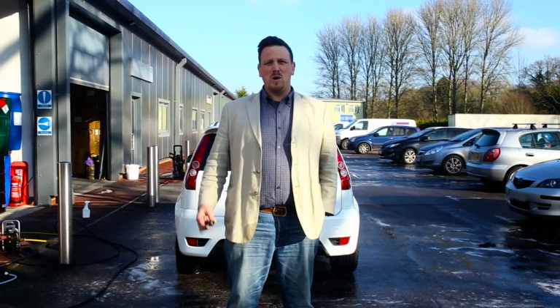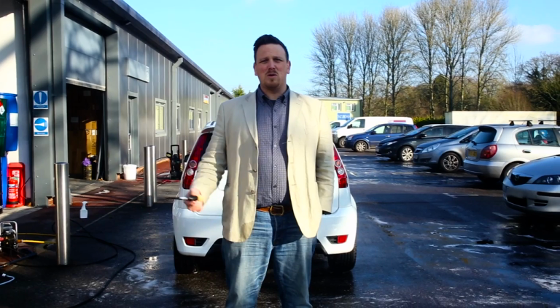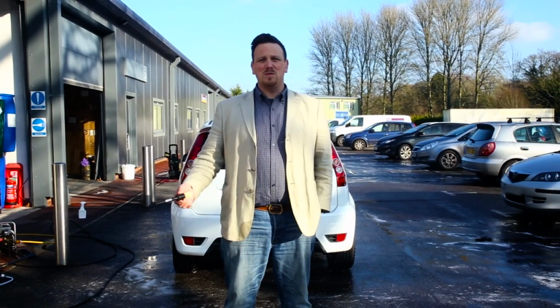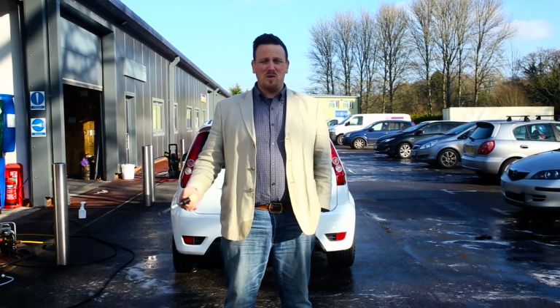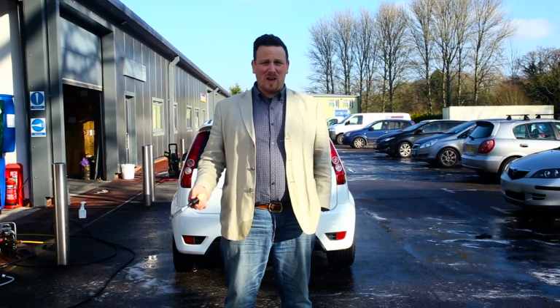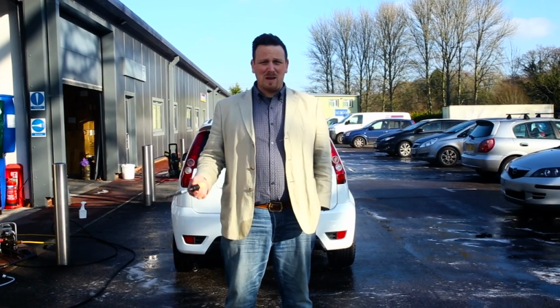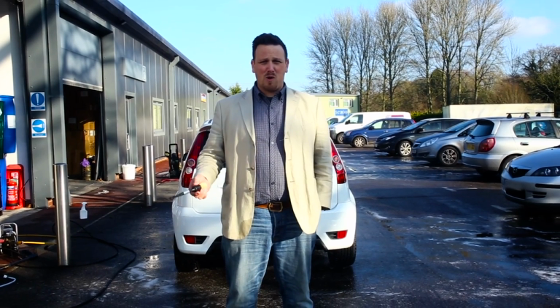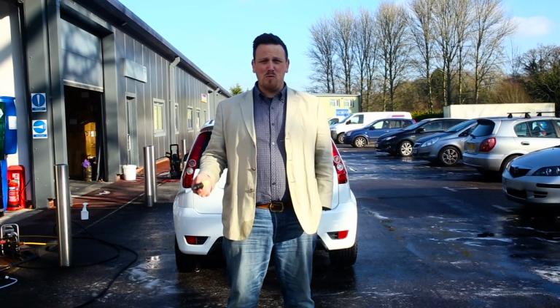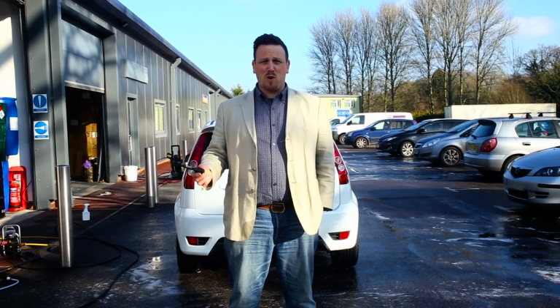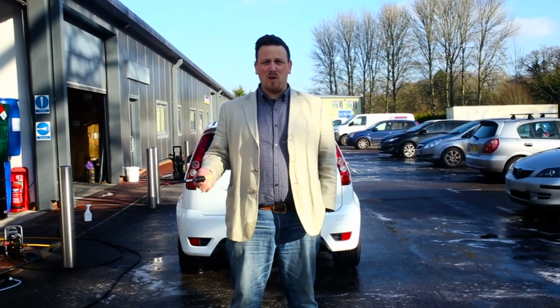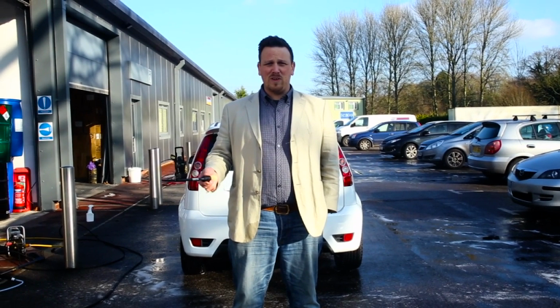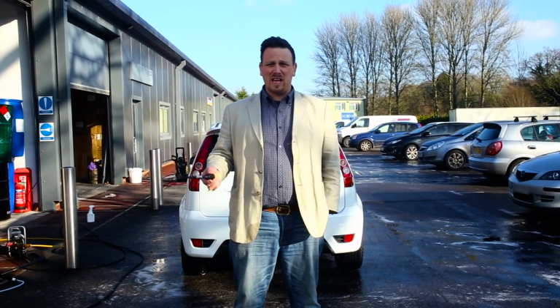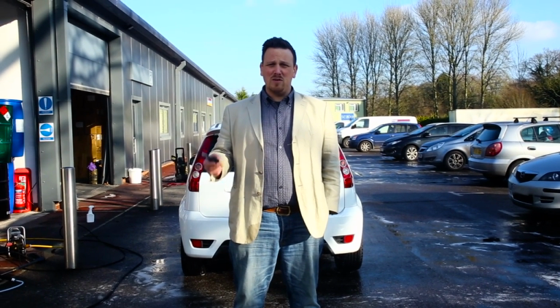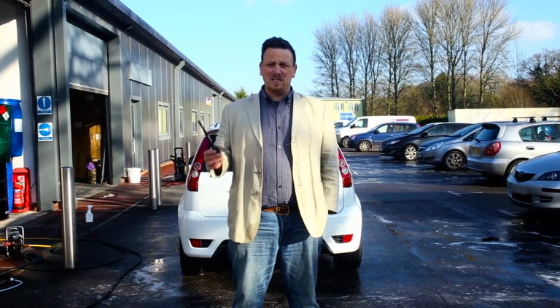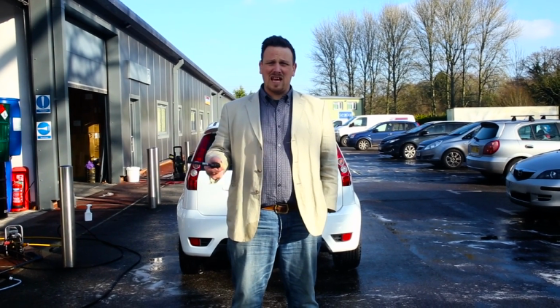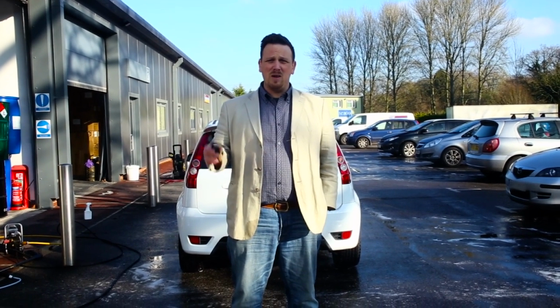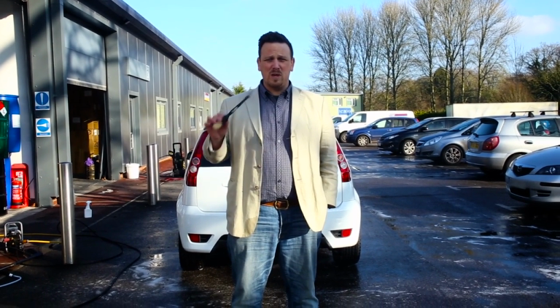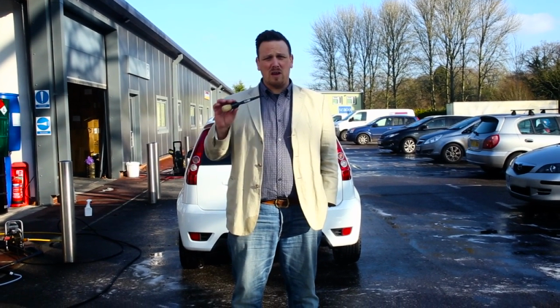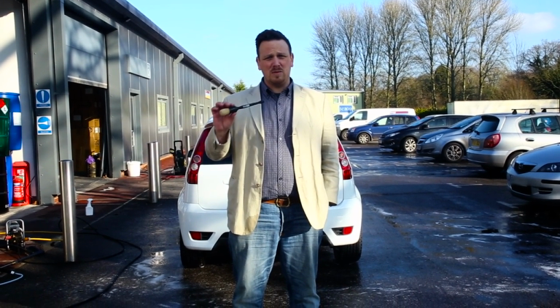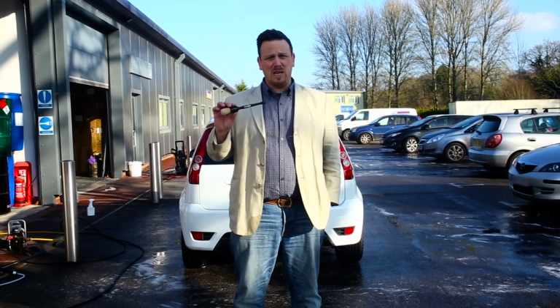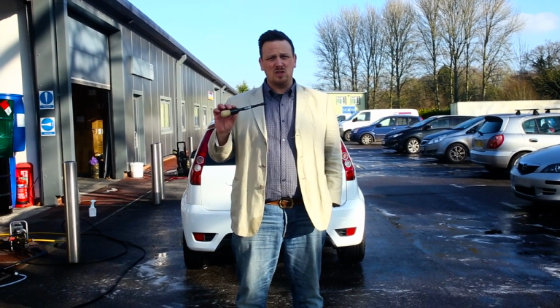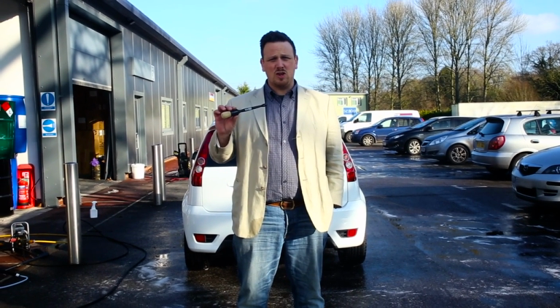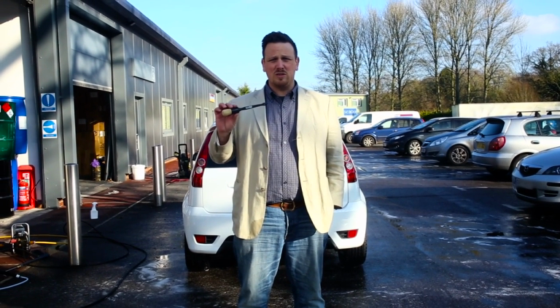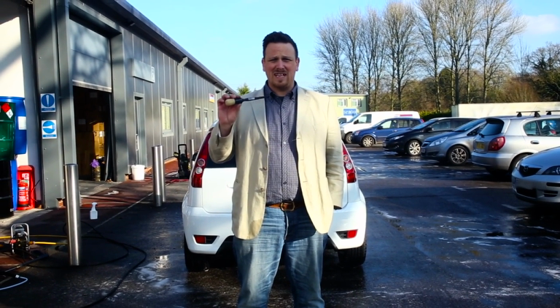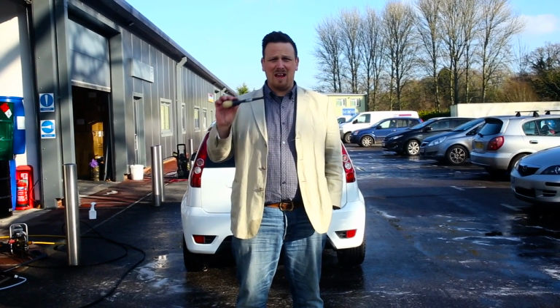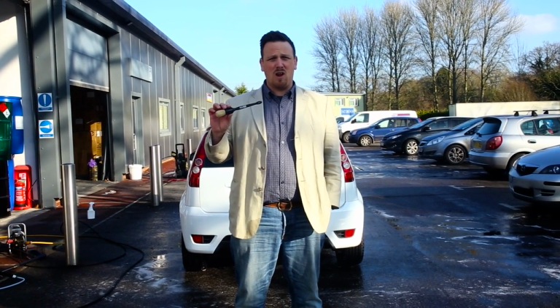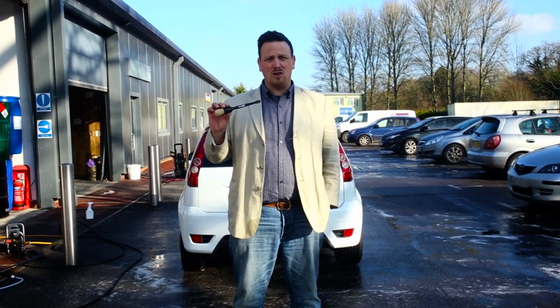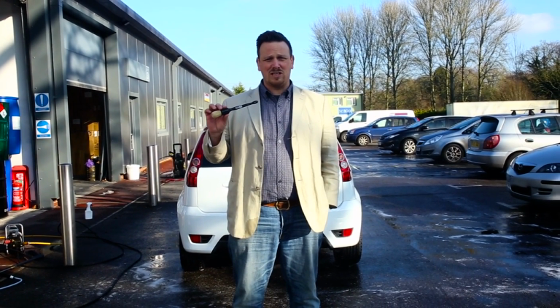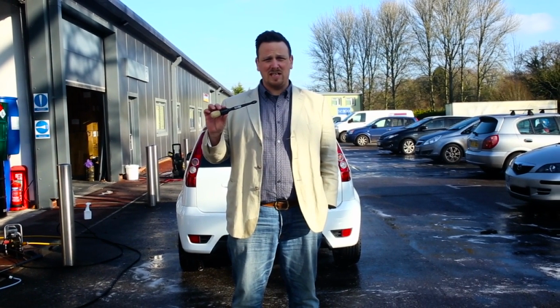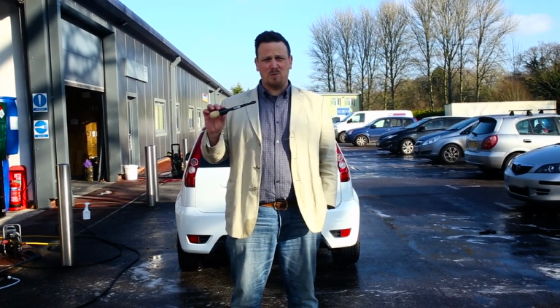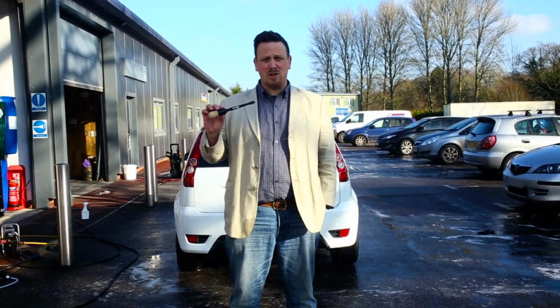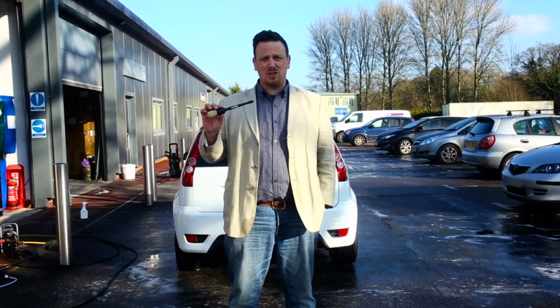Welcome to a Valet Pro product video. Today we're going to be introducing our large sash brush.